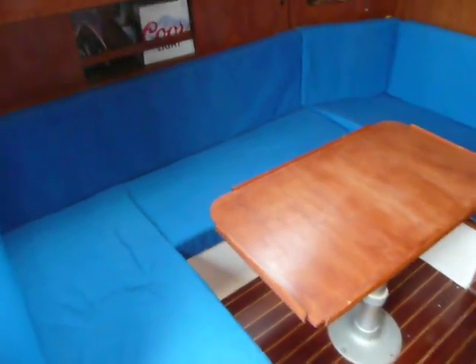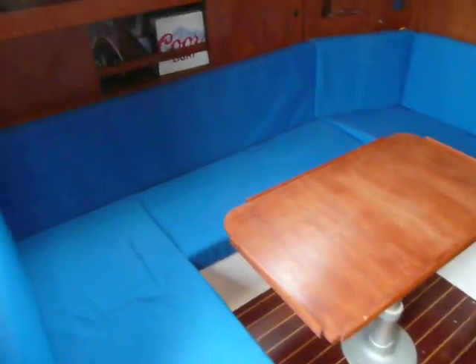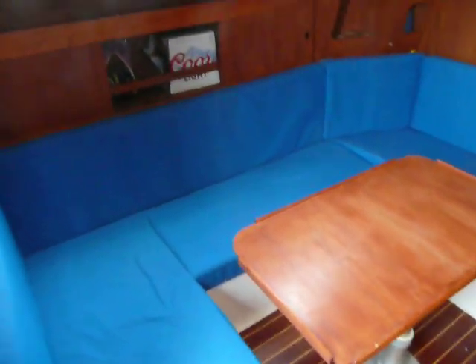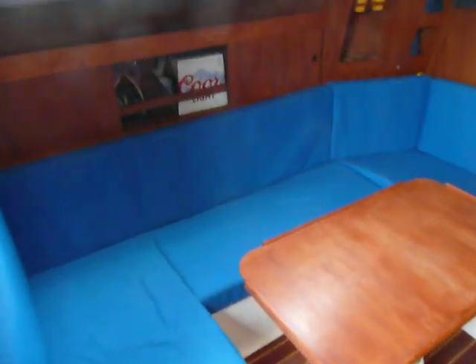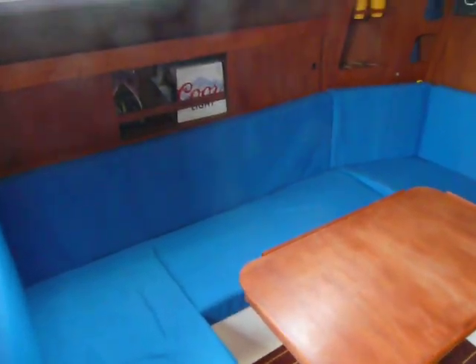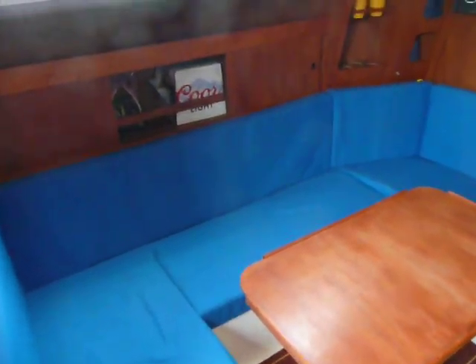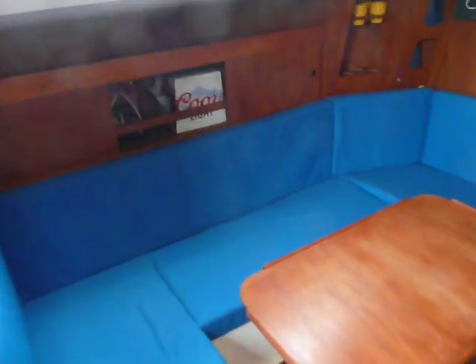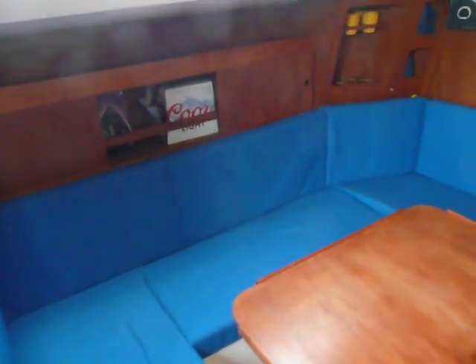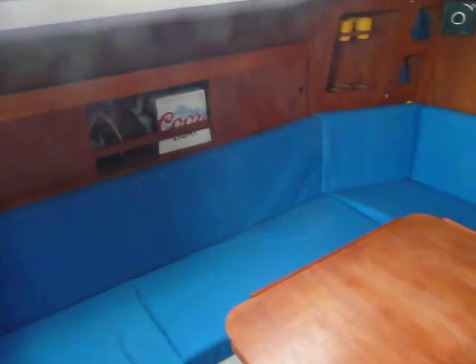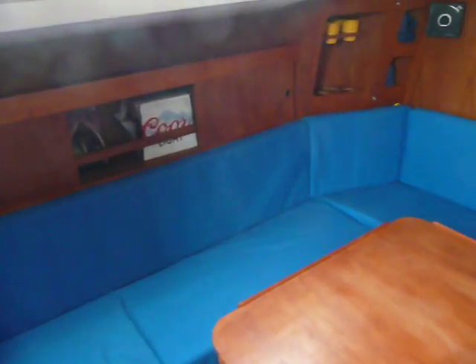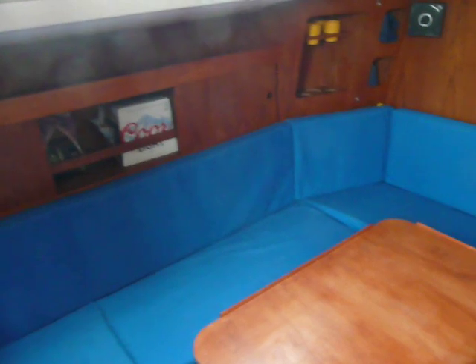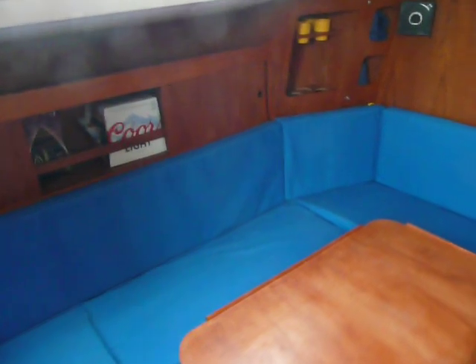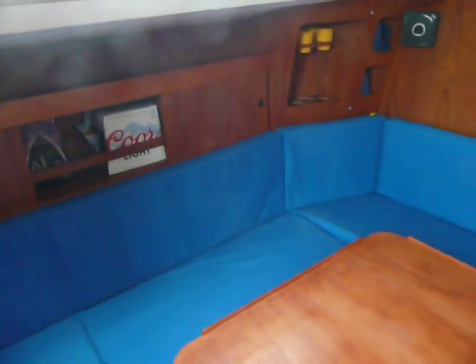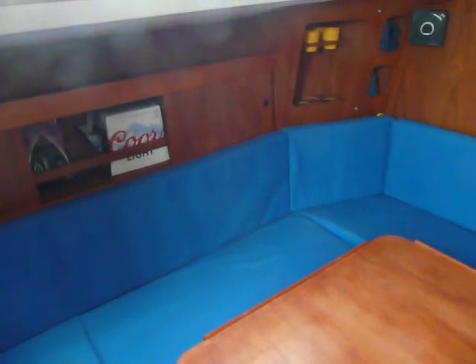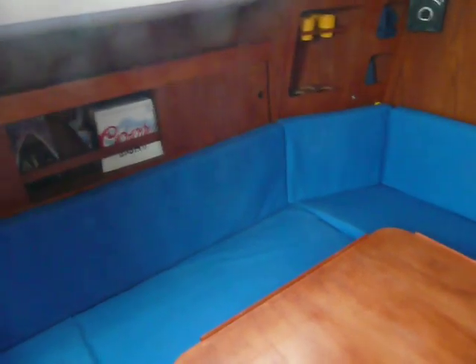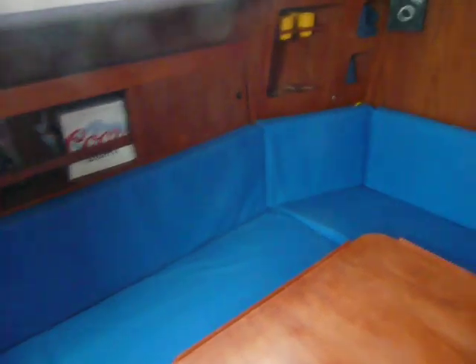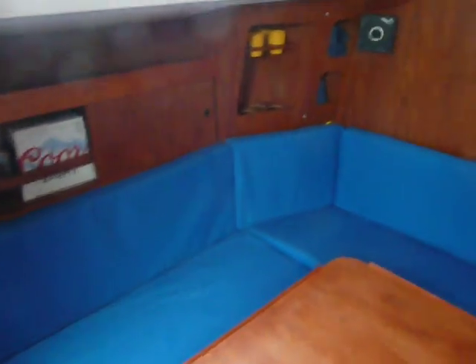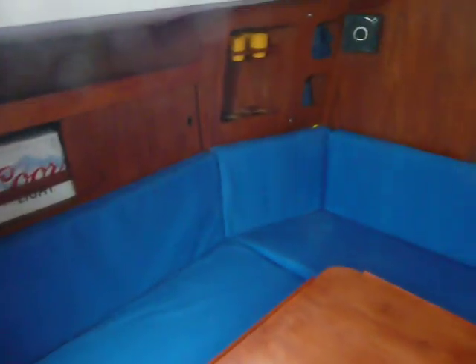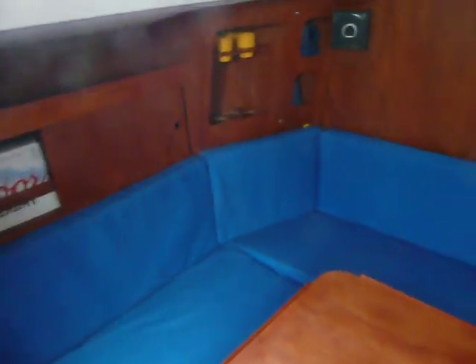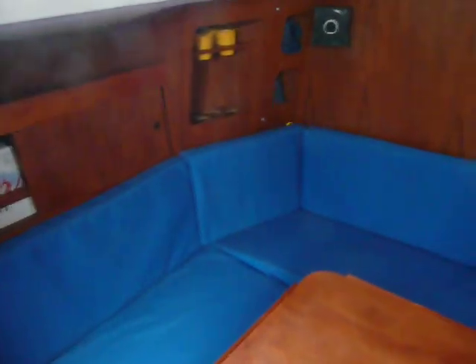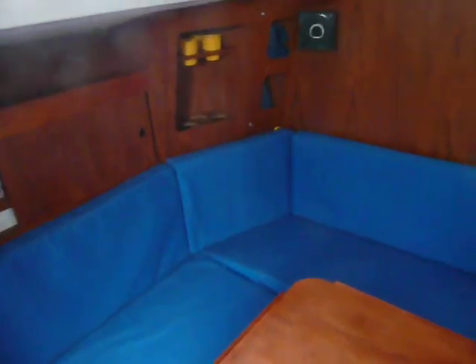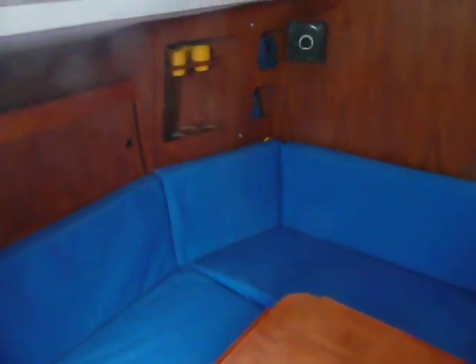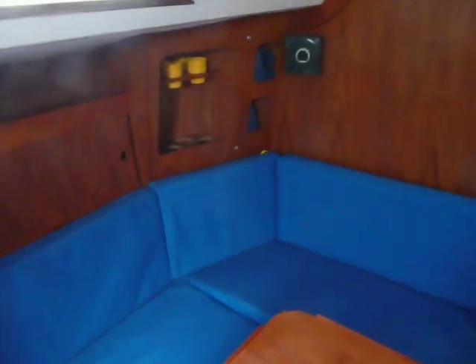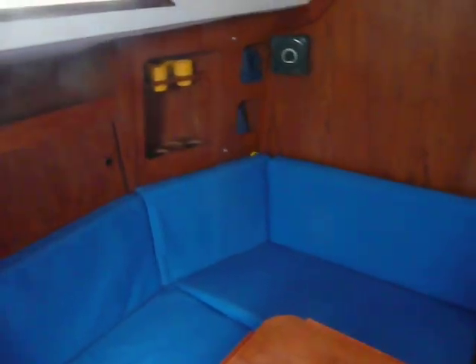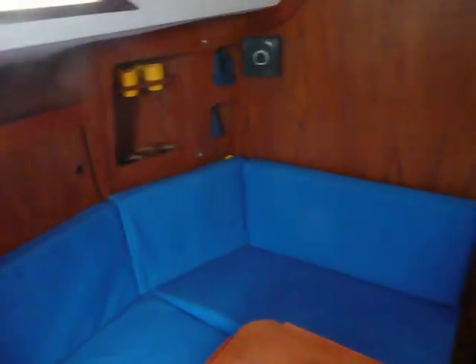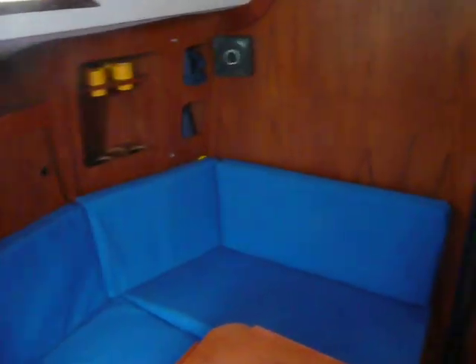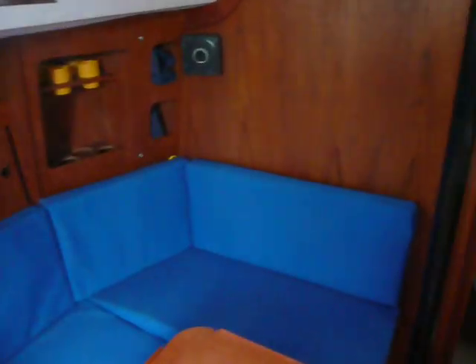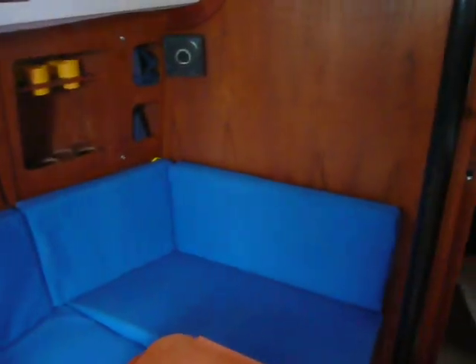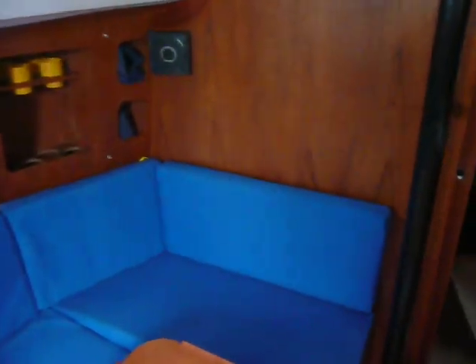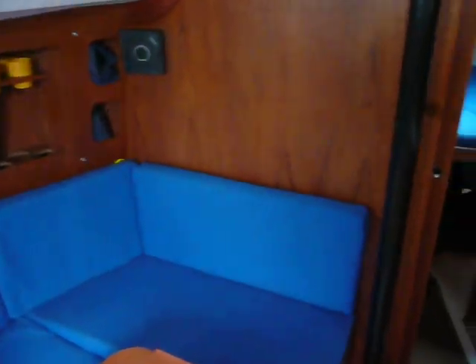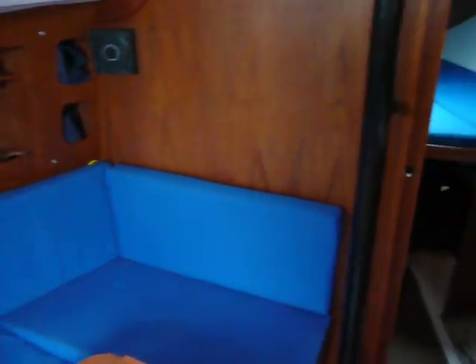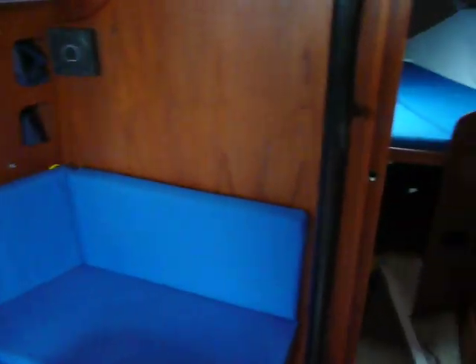As I've mentioned previously, the accommodation and space inside this boat is amazing. To think she's only 30ft.